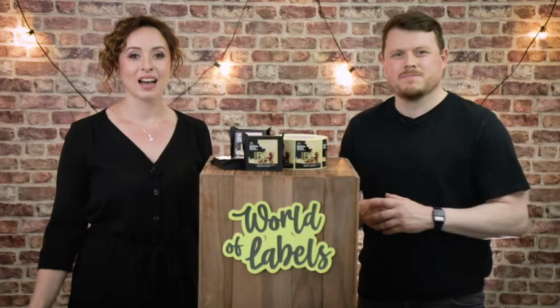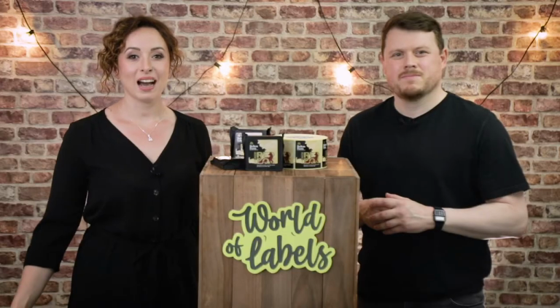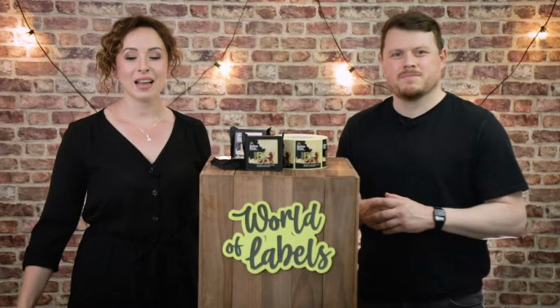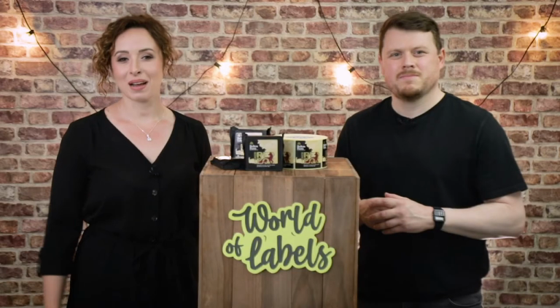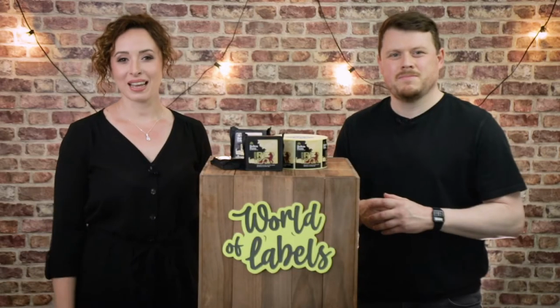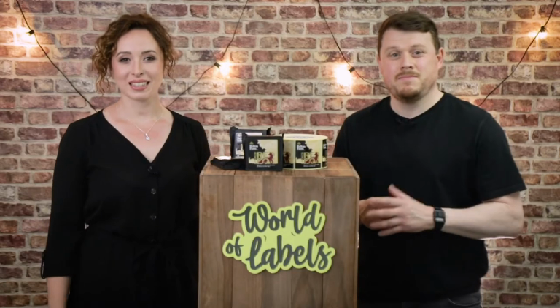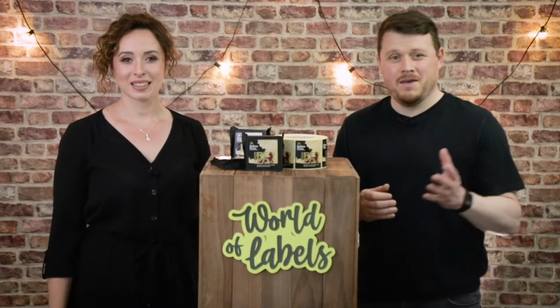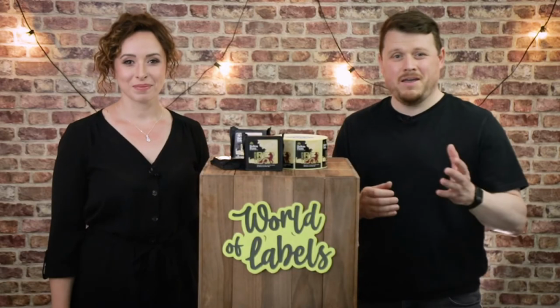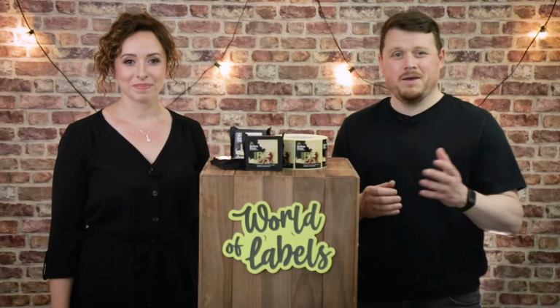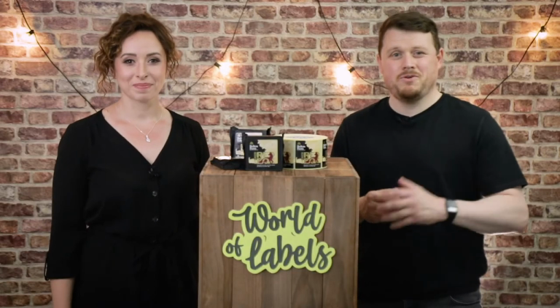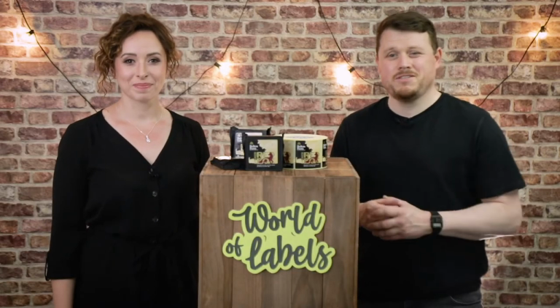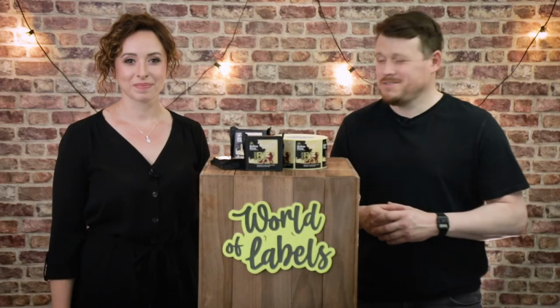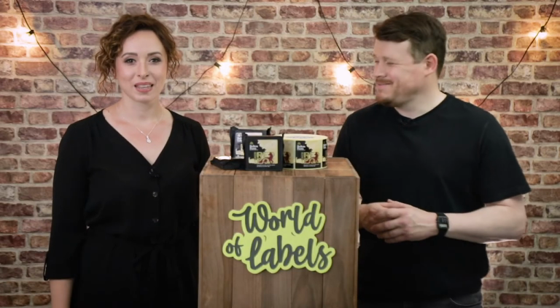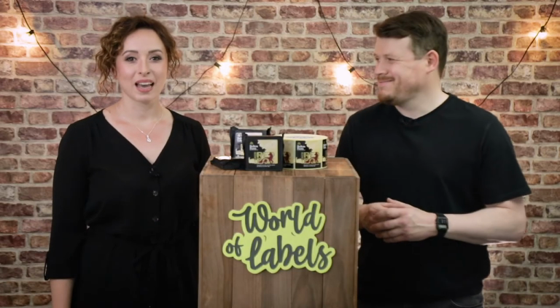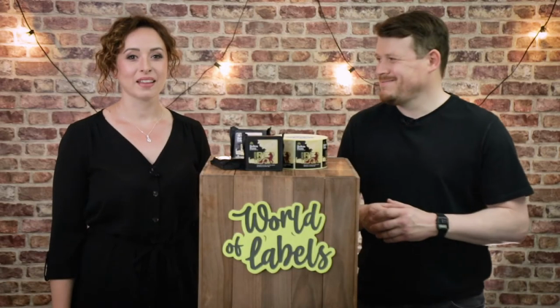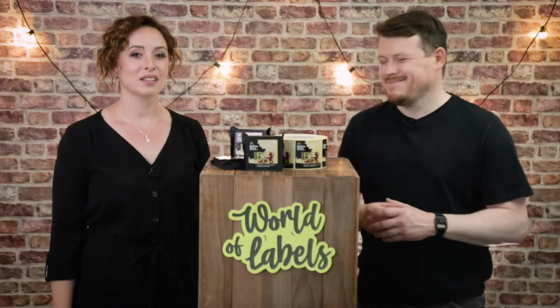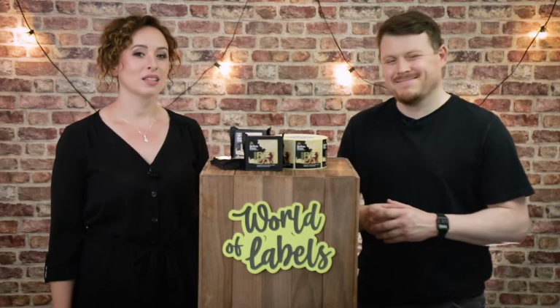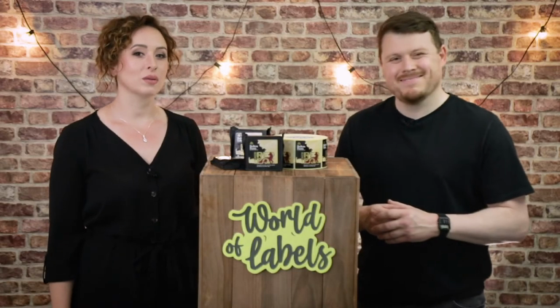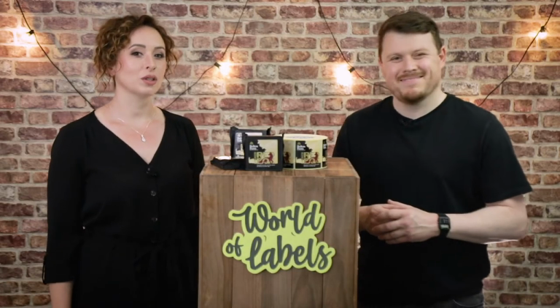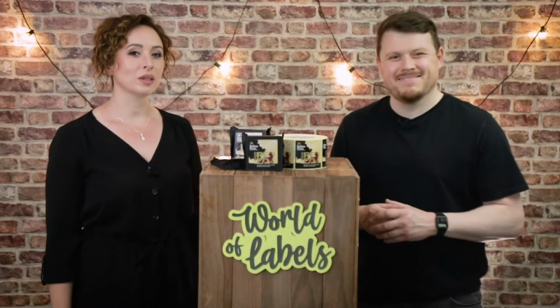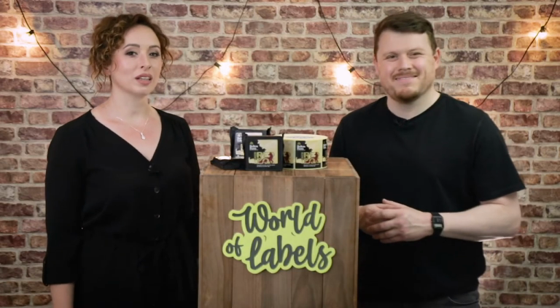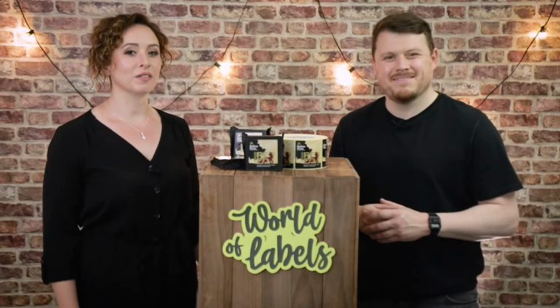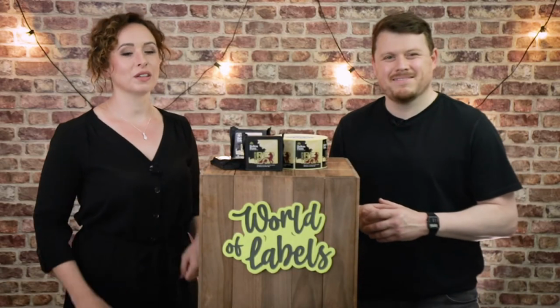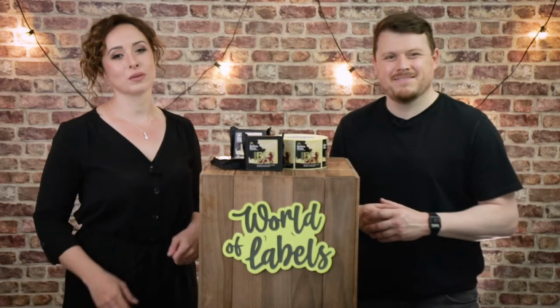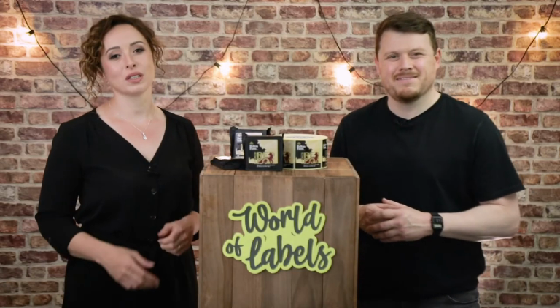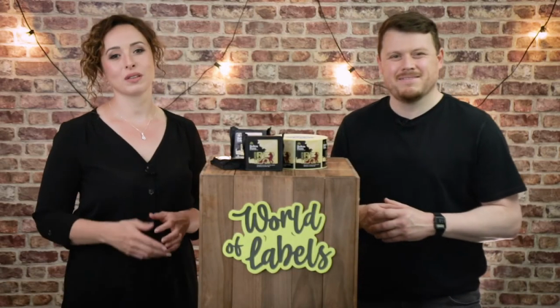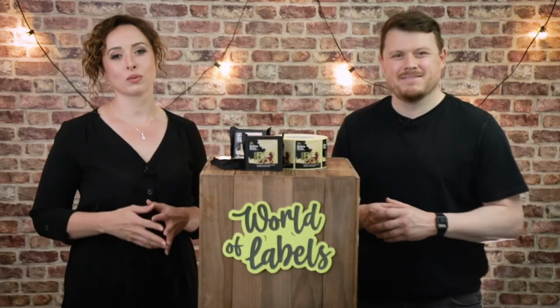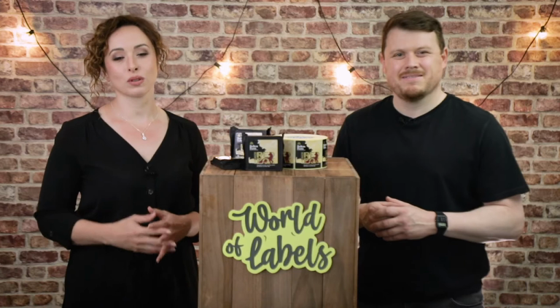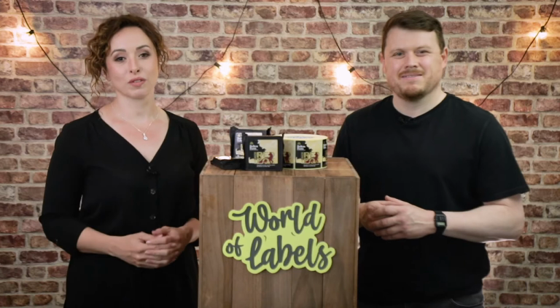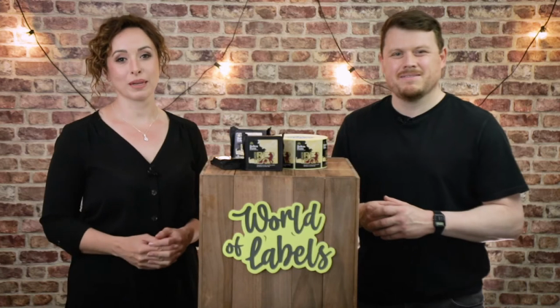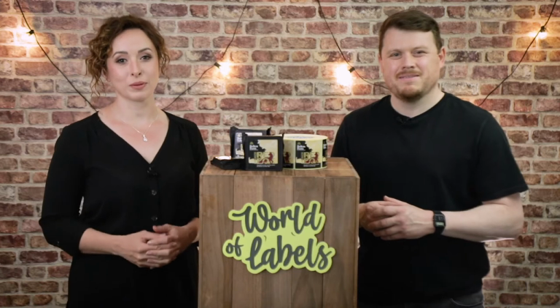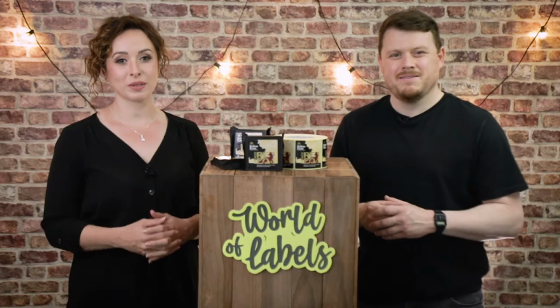Hi, I'm Alex. Hi, I'm Chris. And this is our new weekly video series, World of Labels.